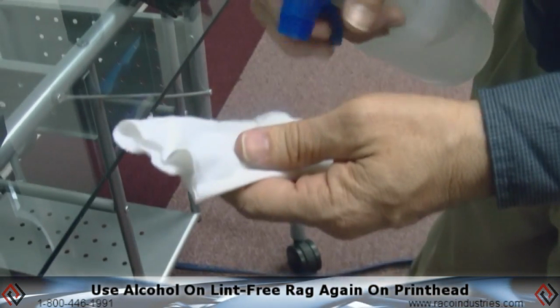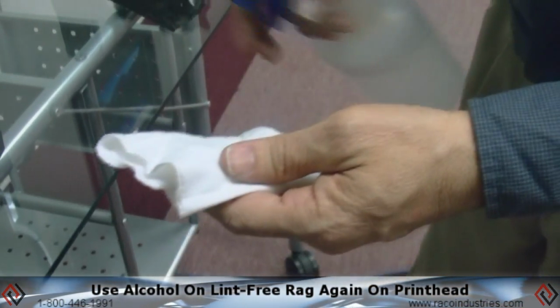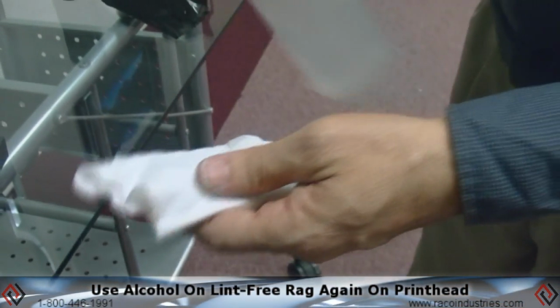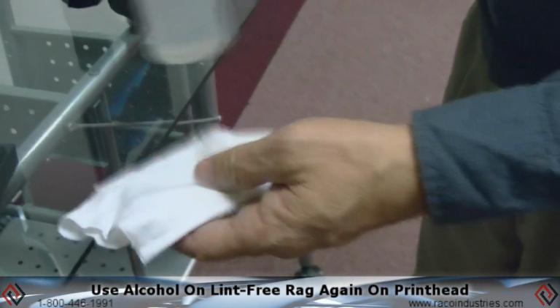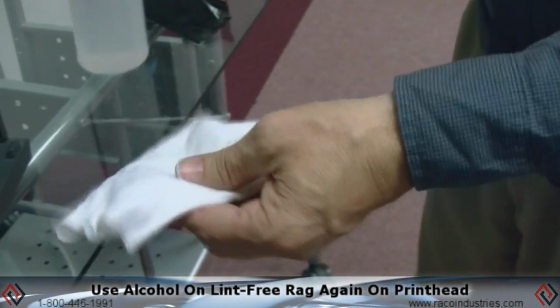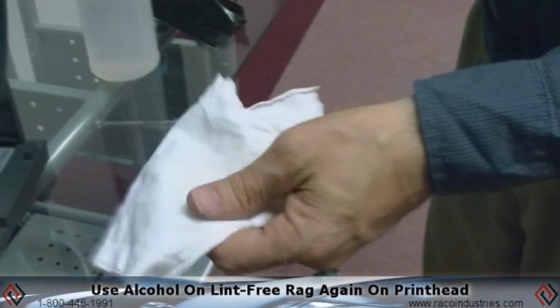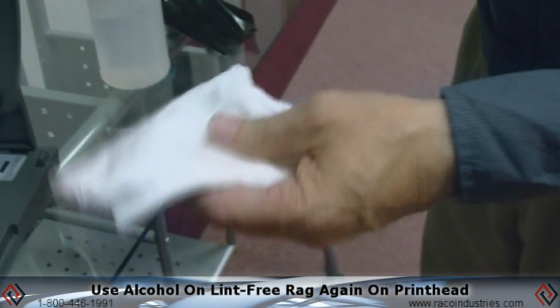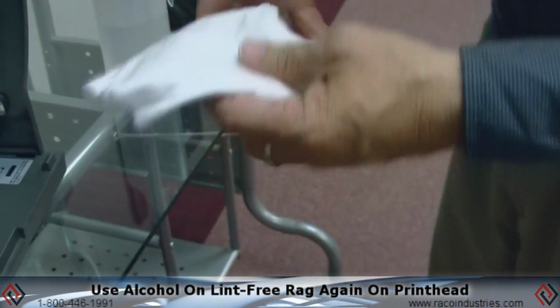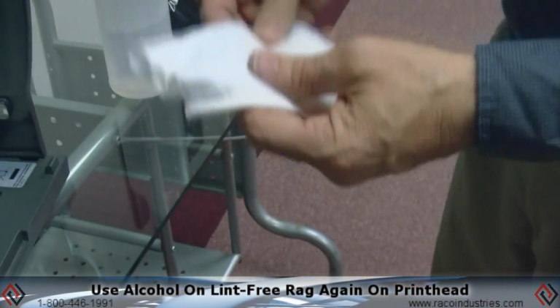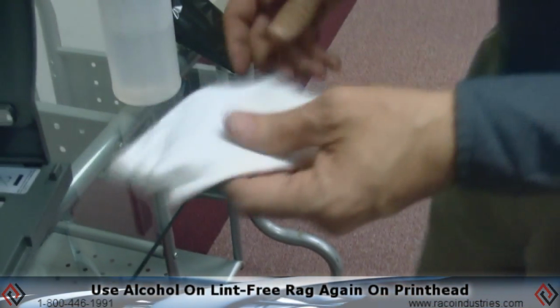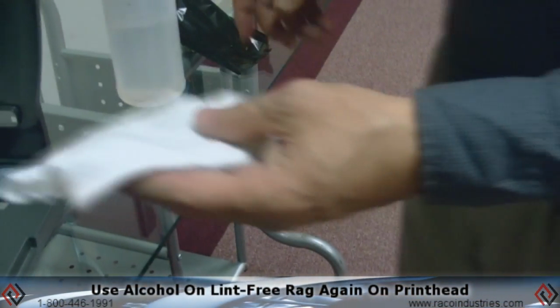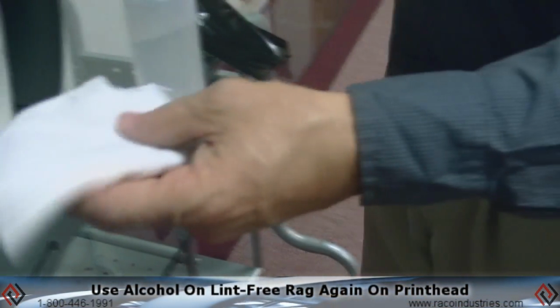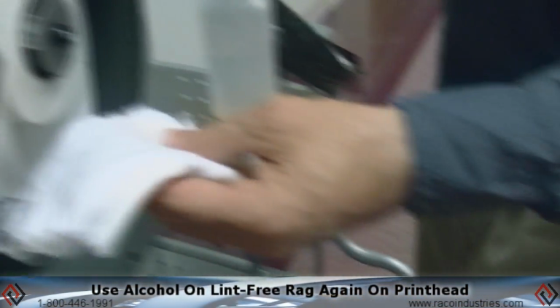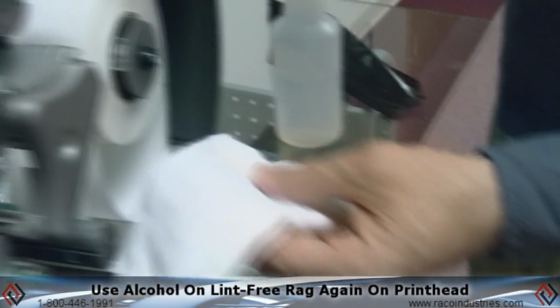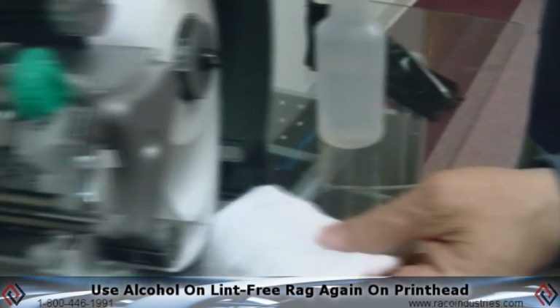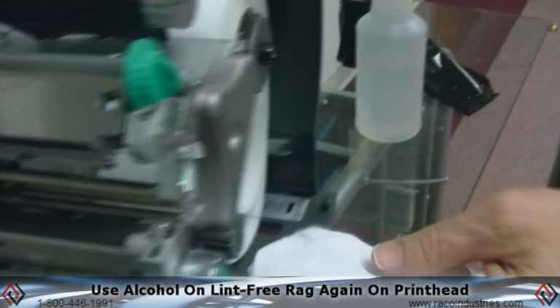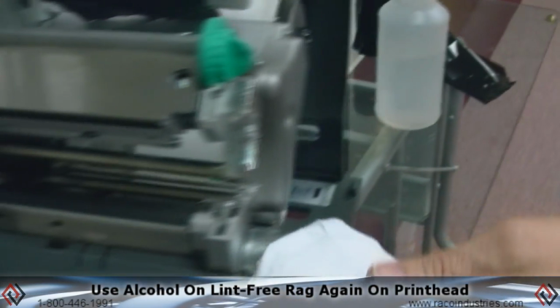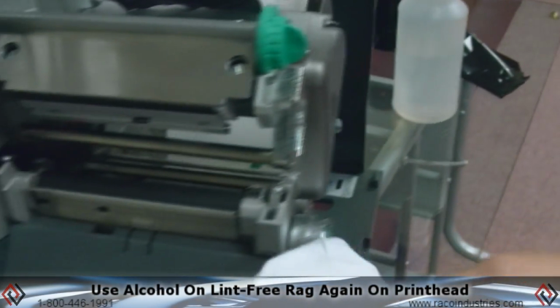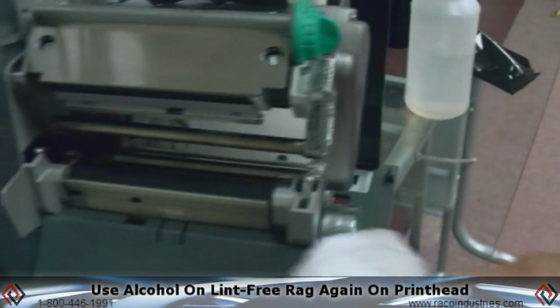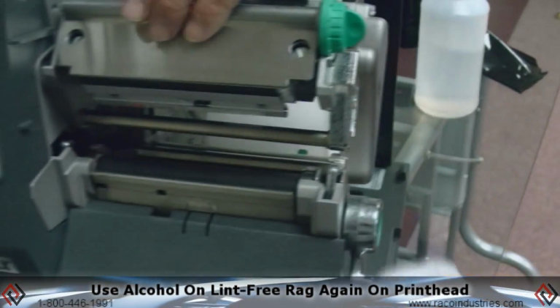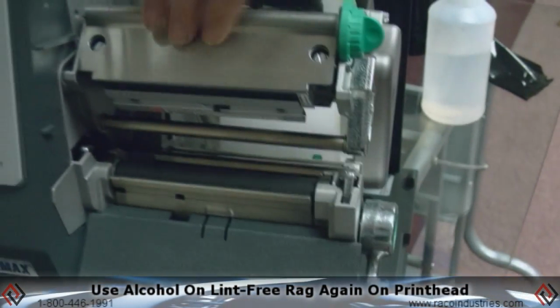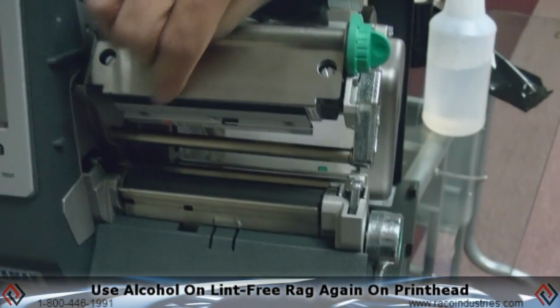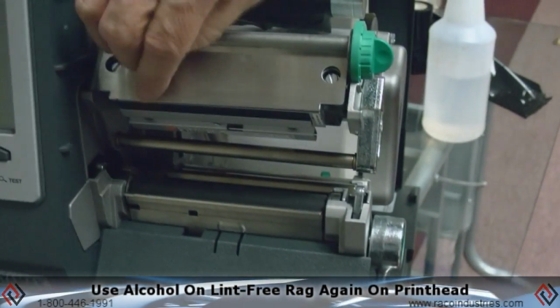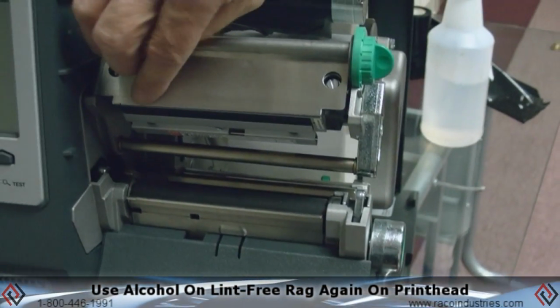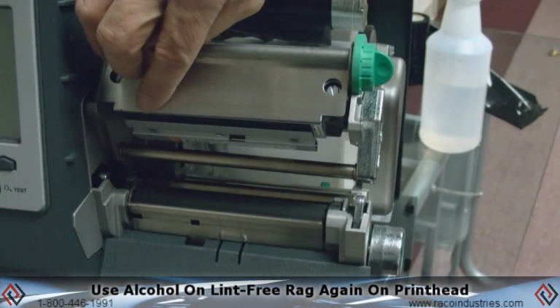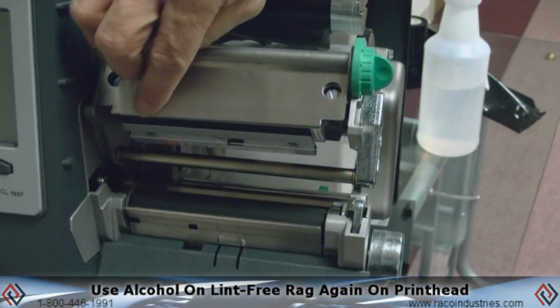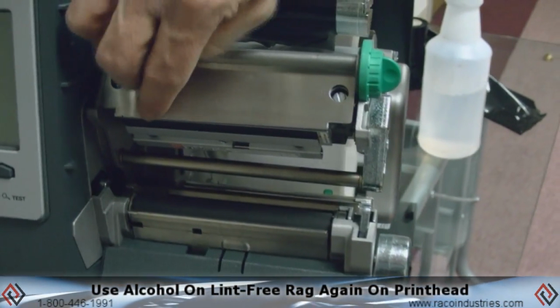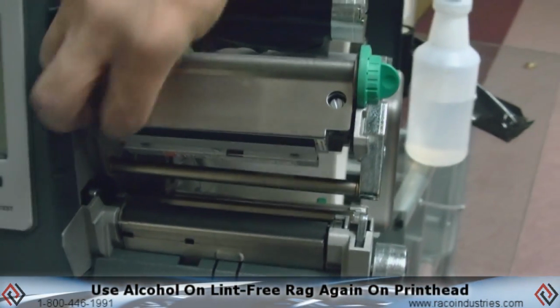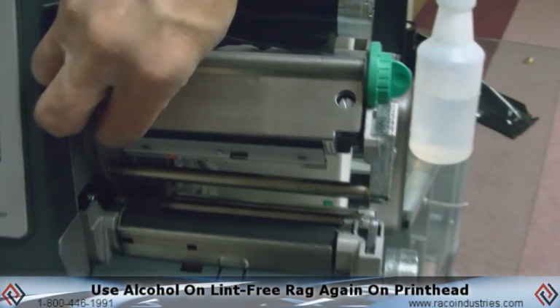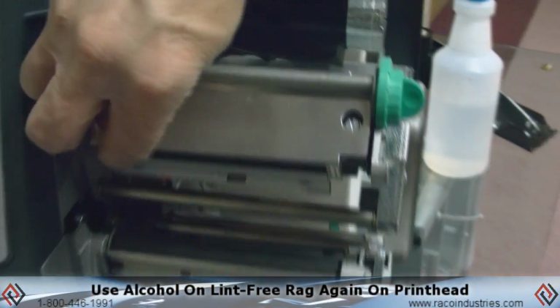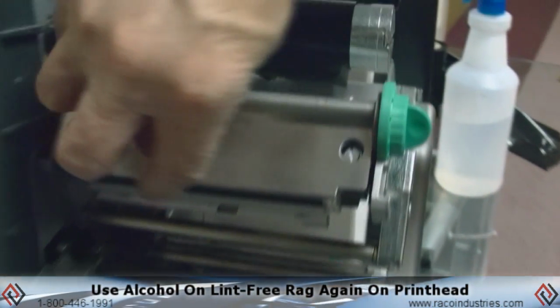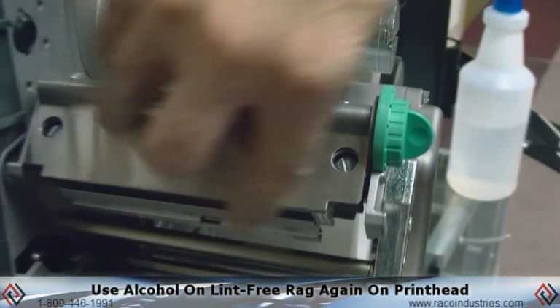Clean the printhead: use some alcohol on a lint-free rag and simply wipe across the printhead.